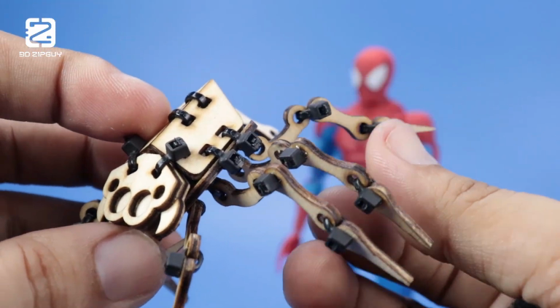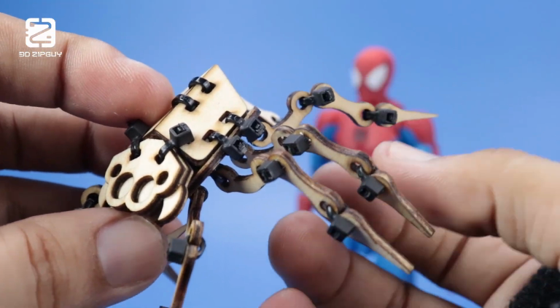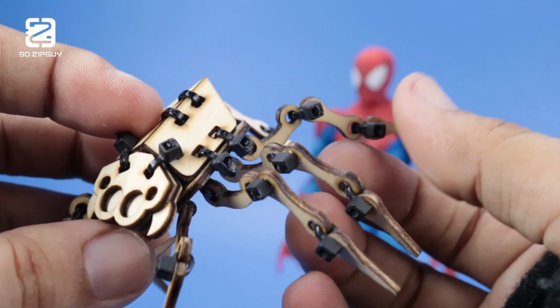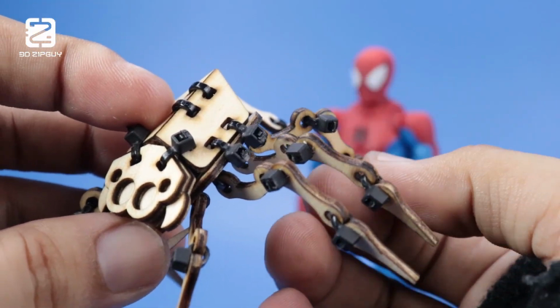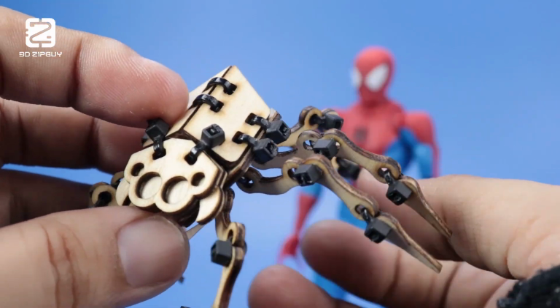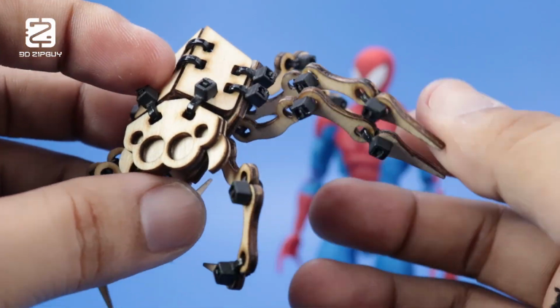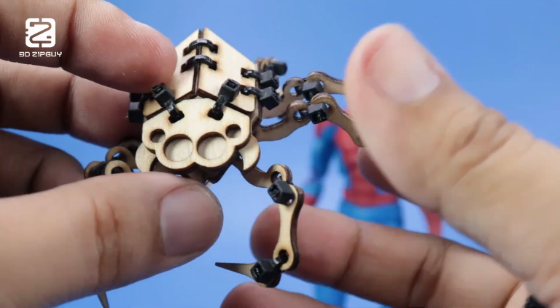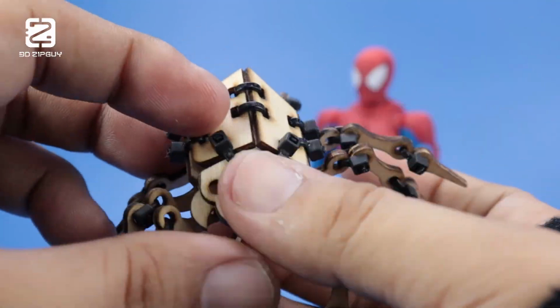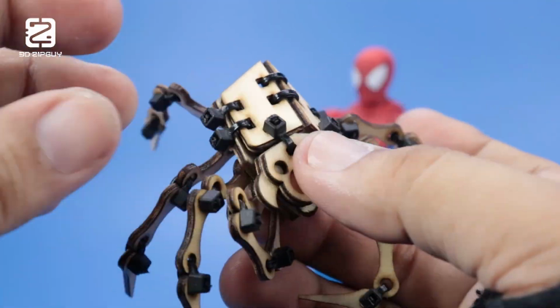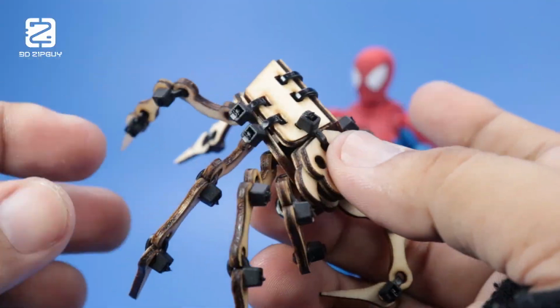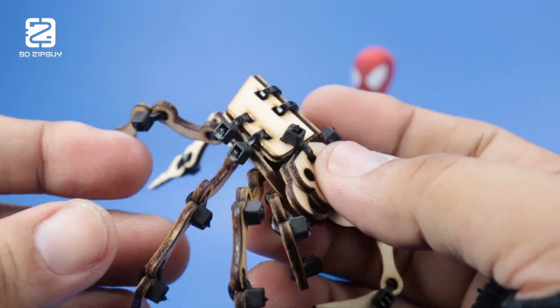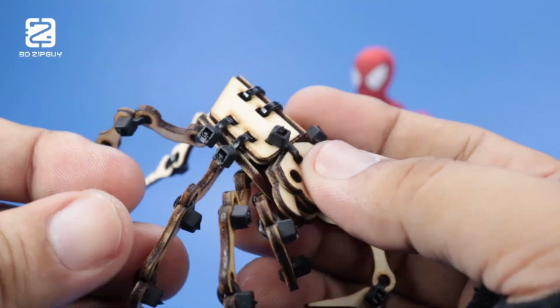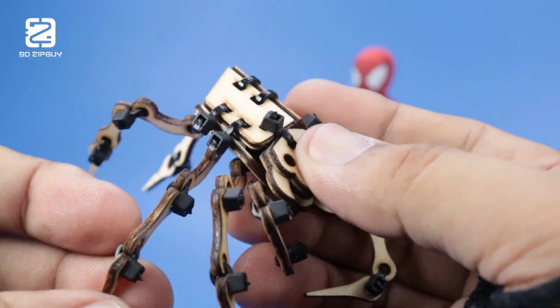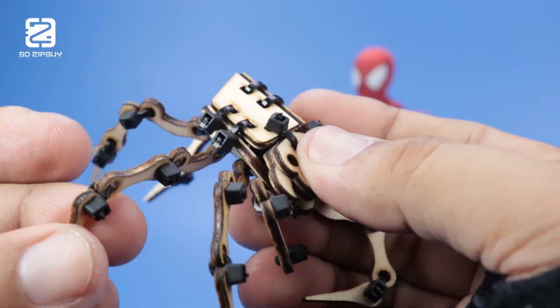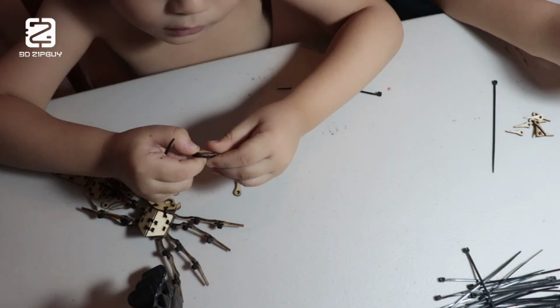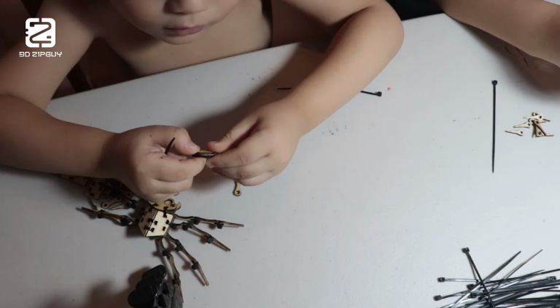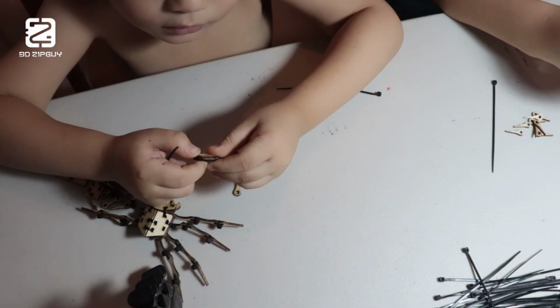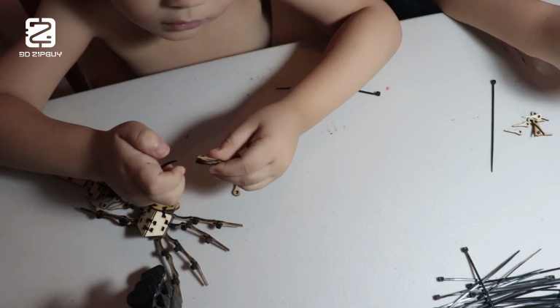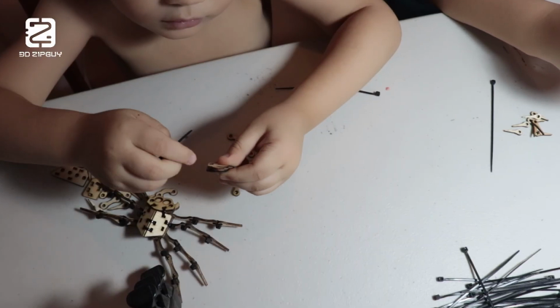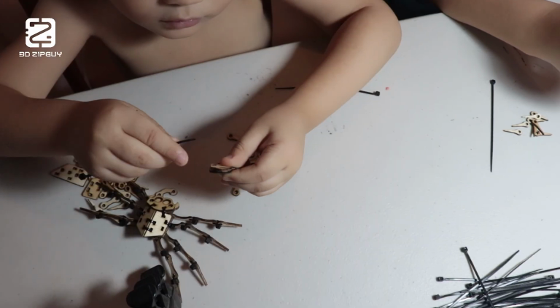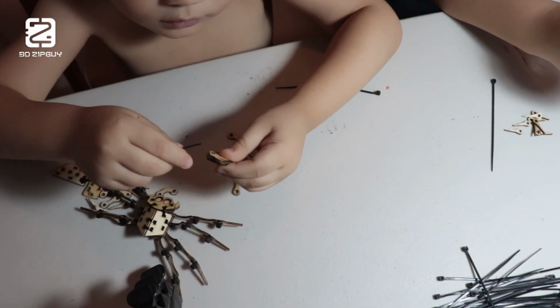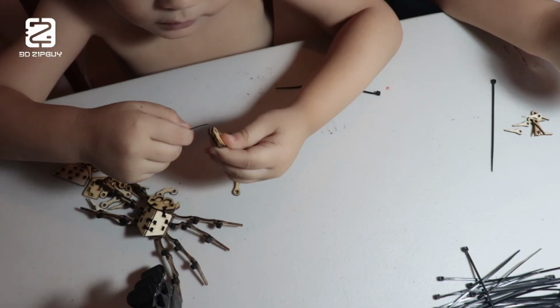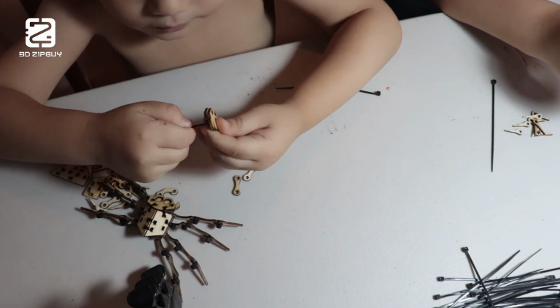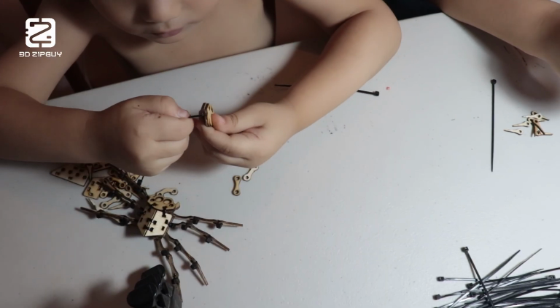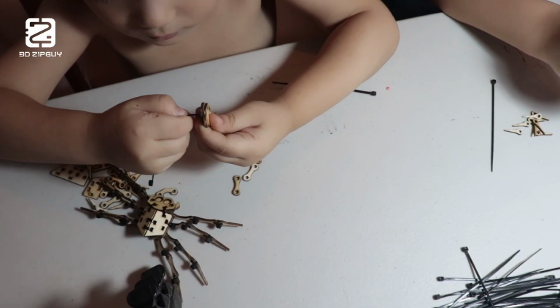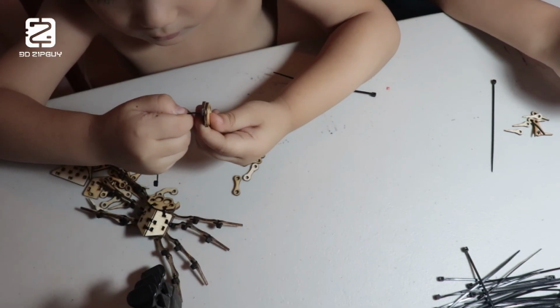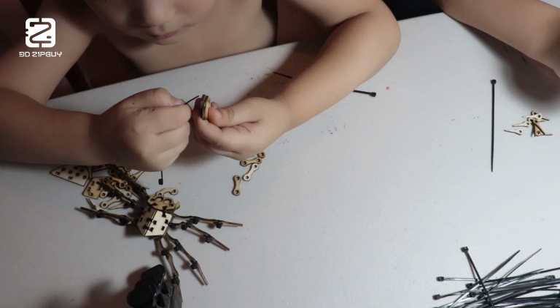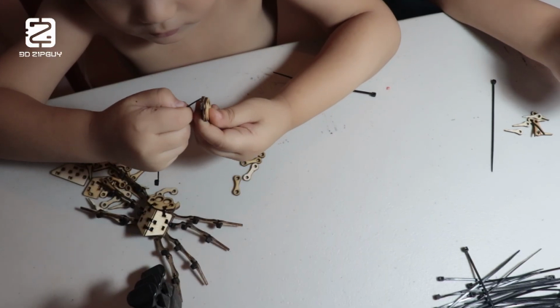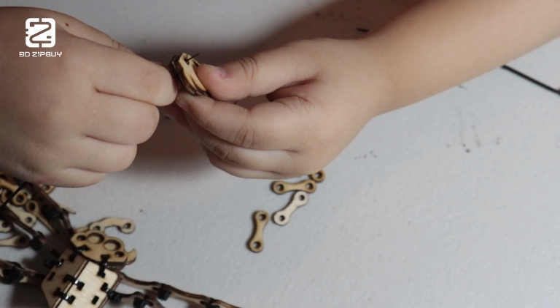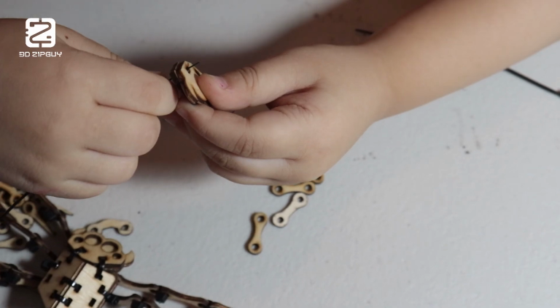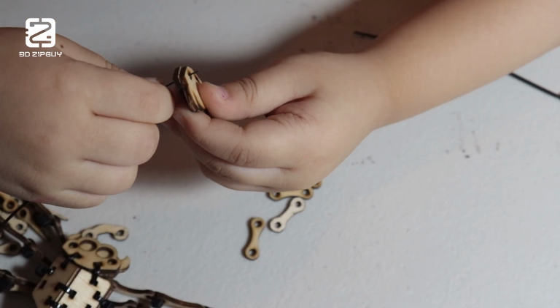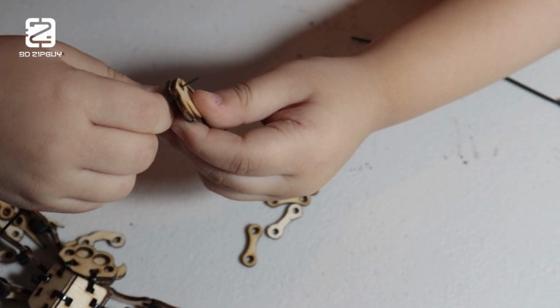But the real test — can my kids actually build them? Let's find out.